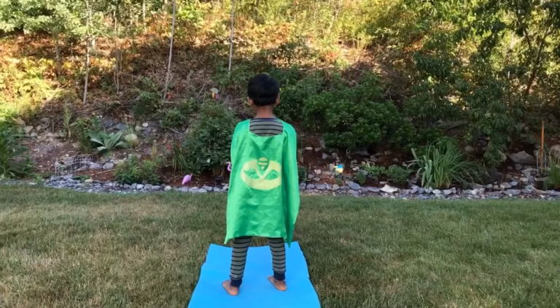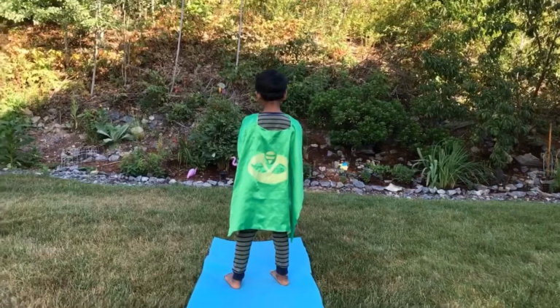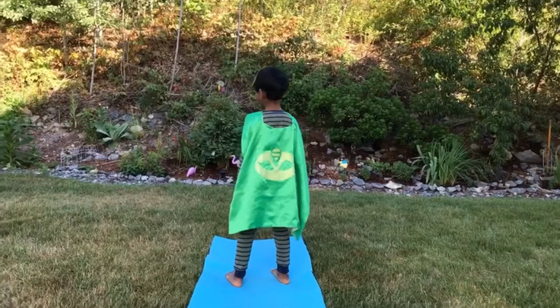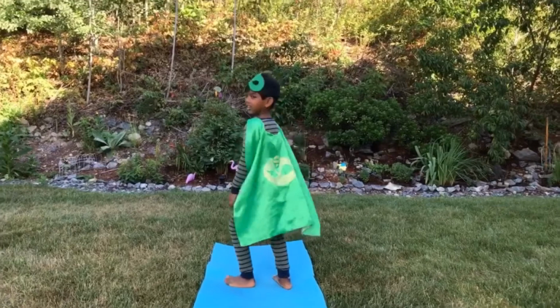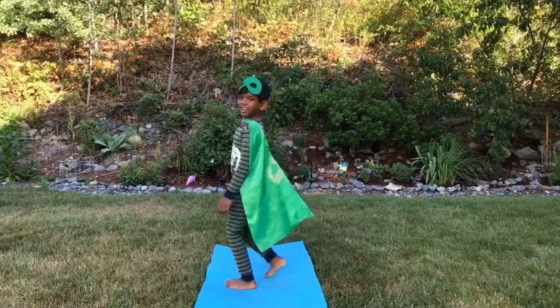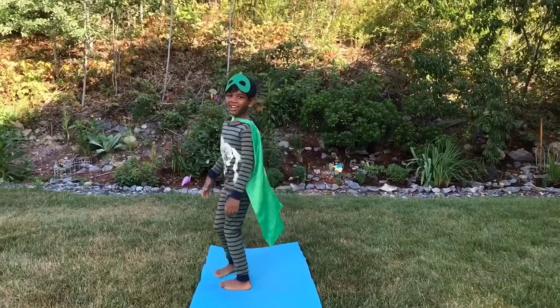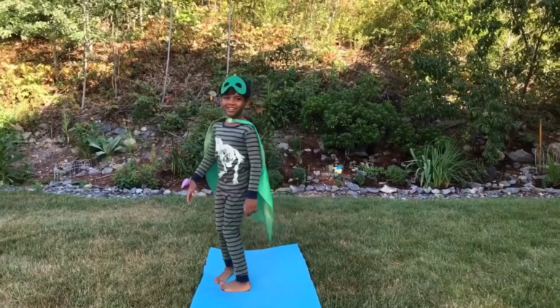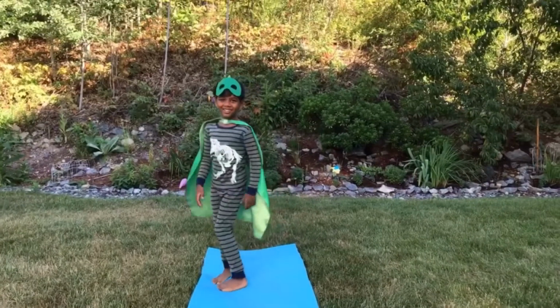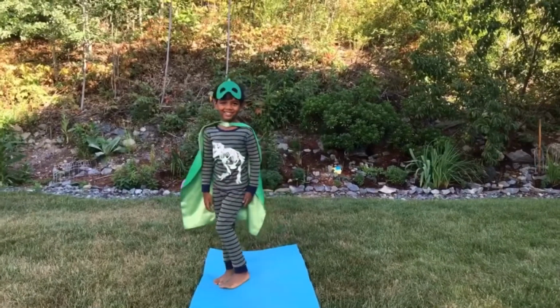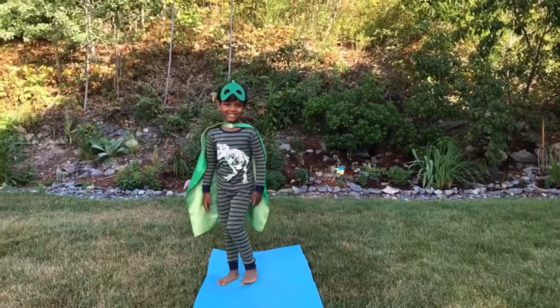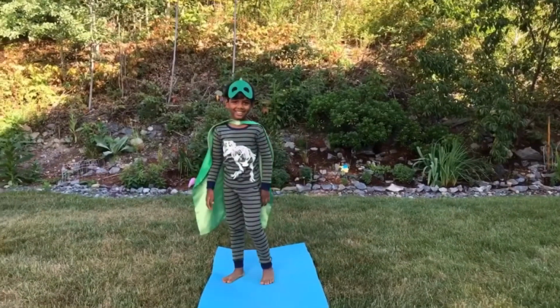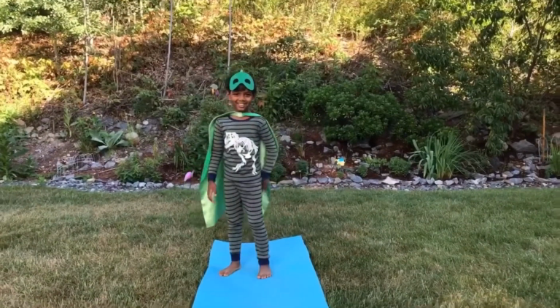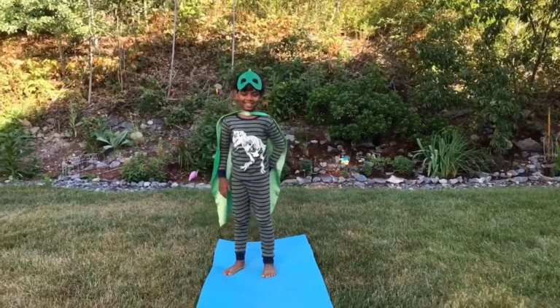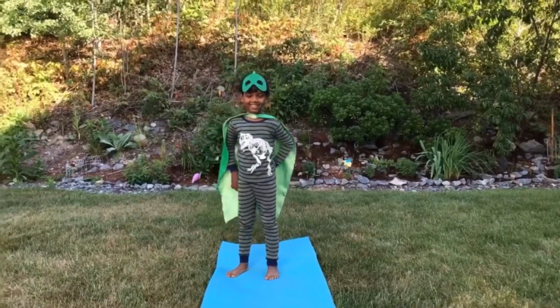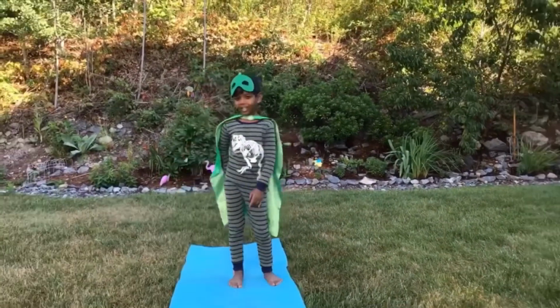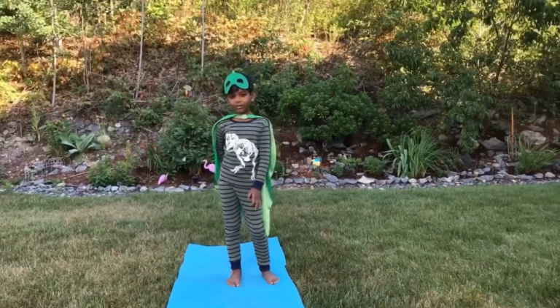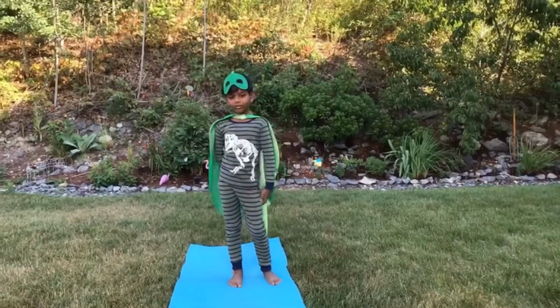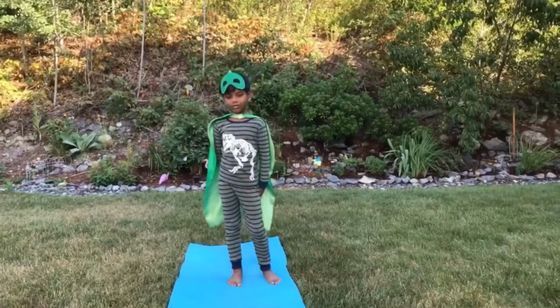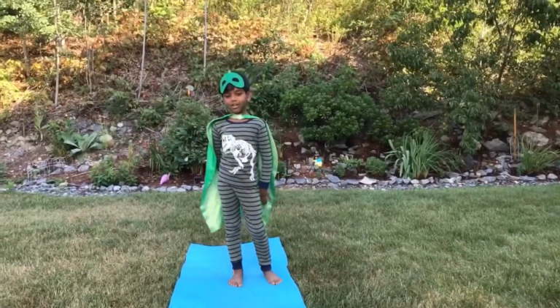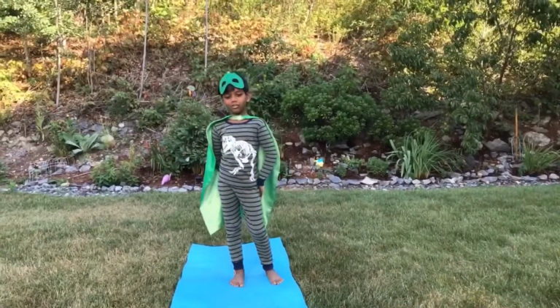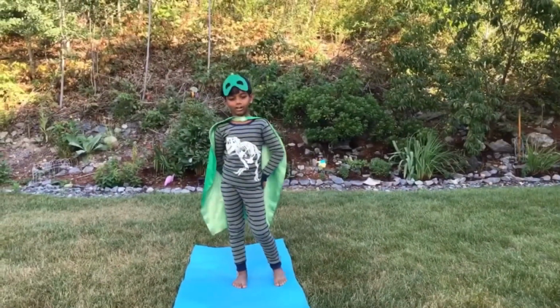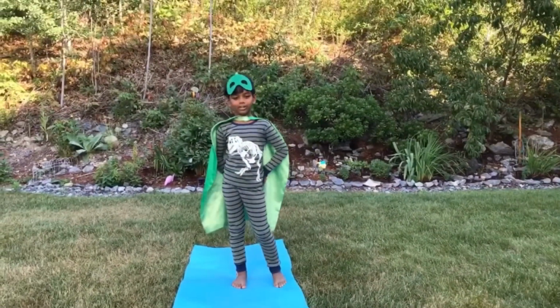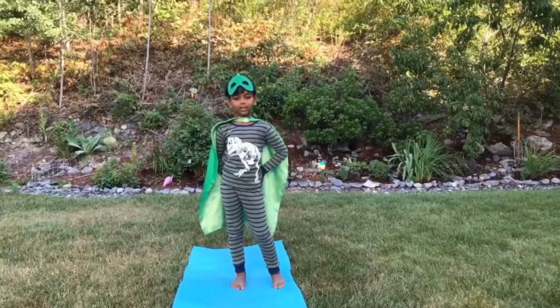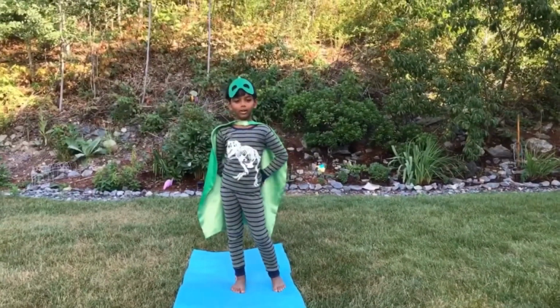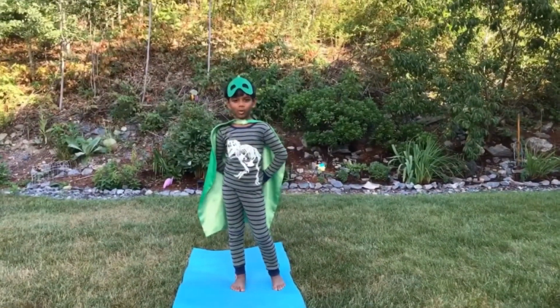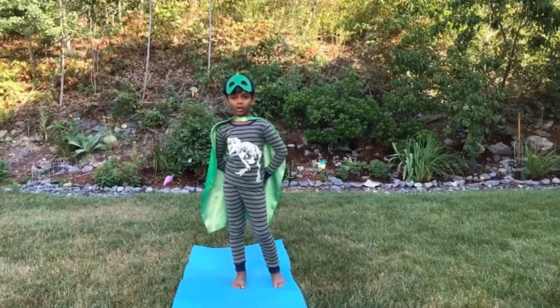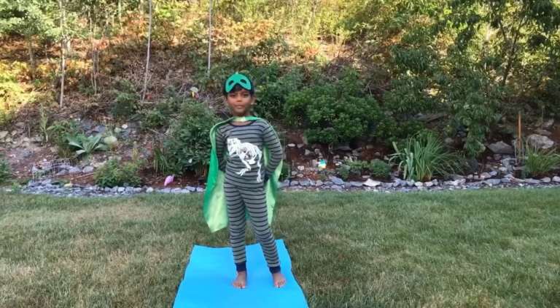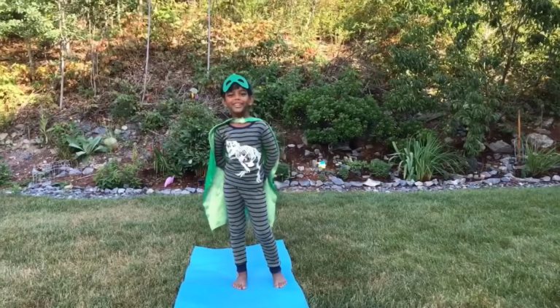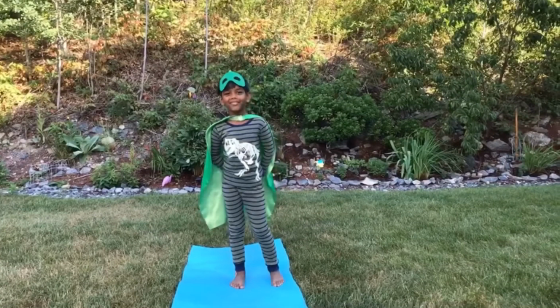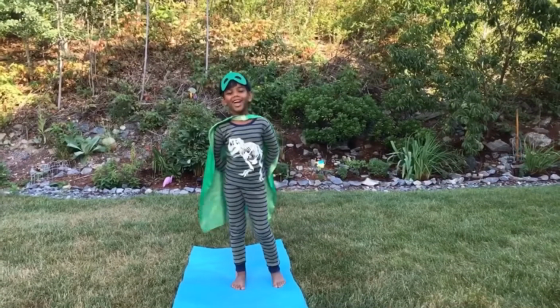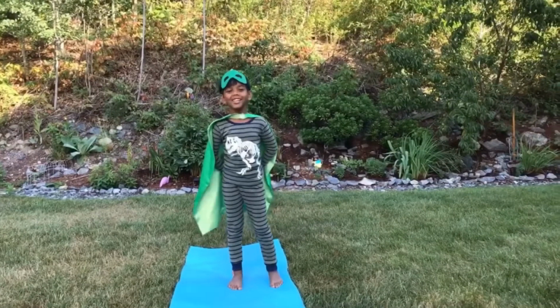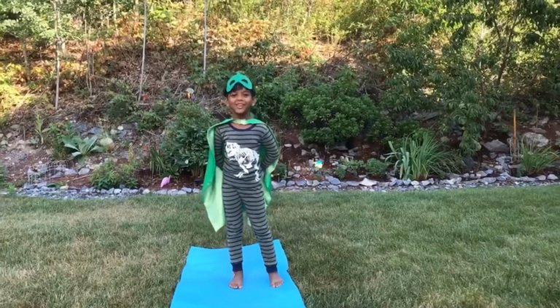Hi kids! Today, are you ready to do a PJ Mask yoga?